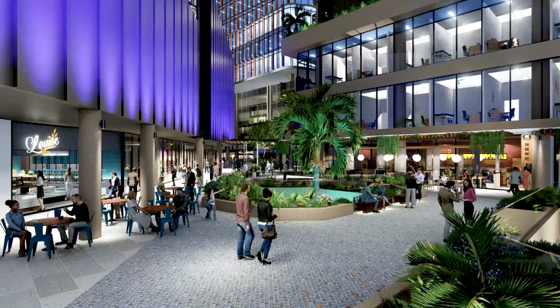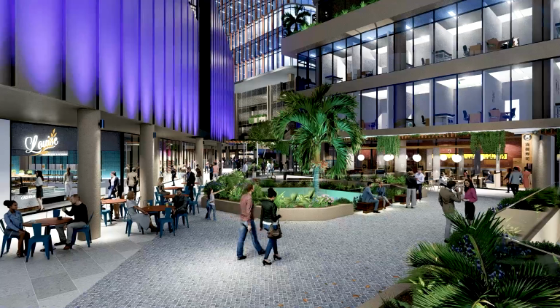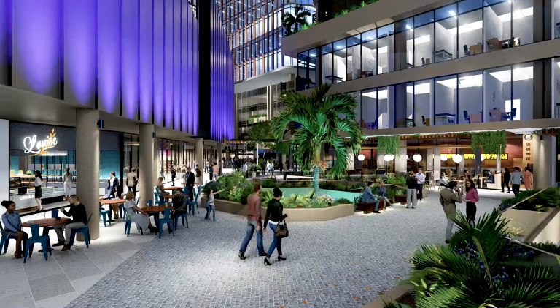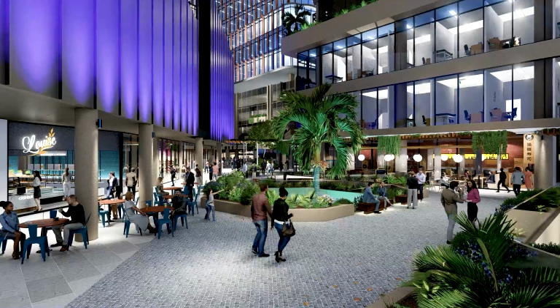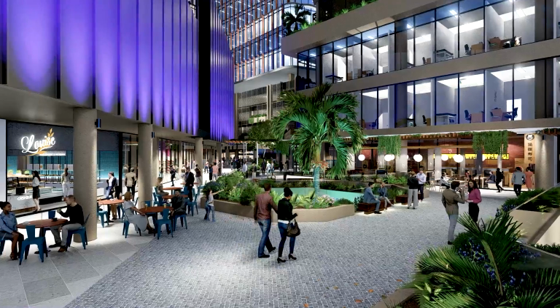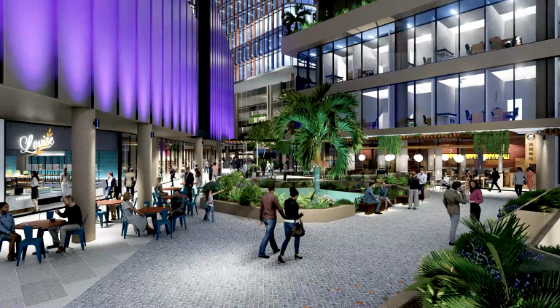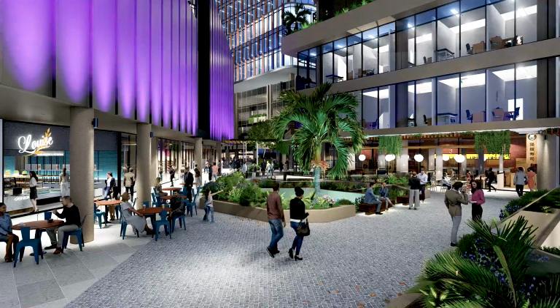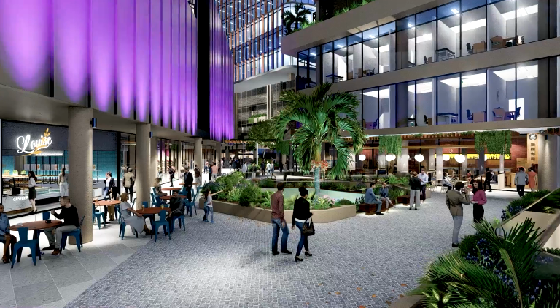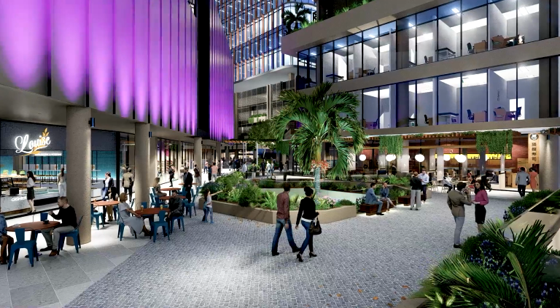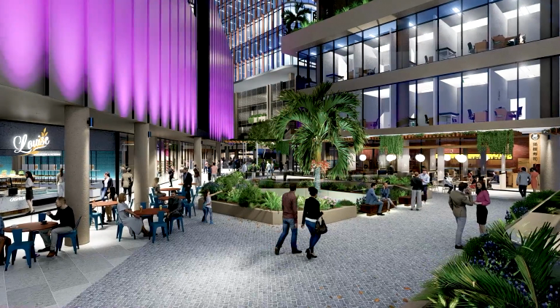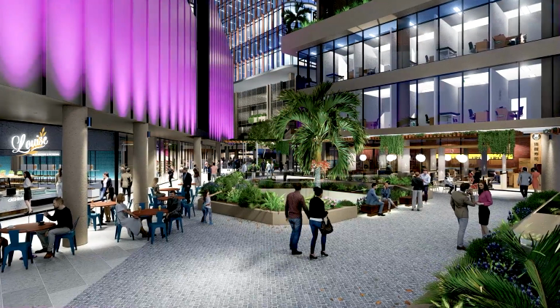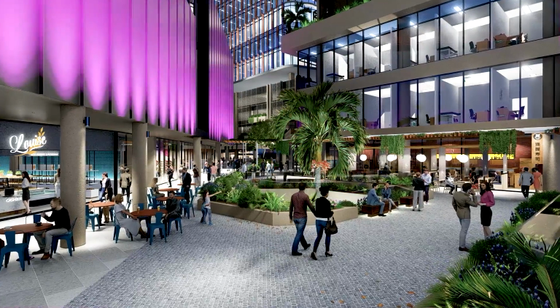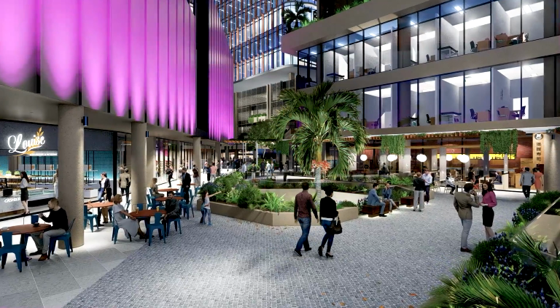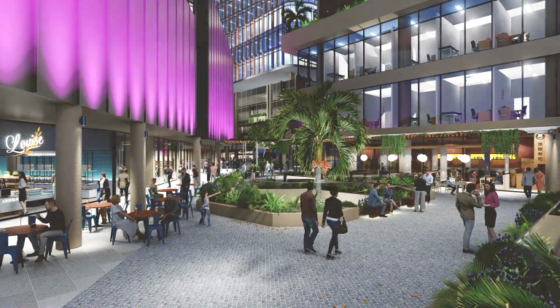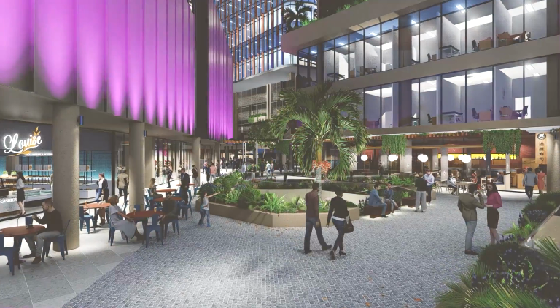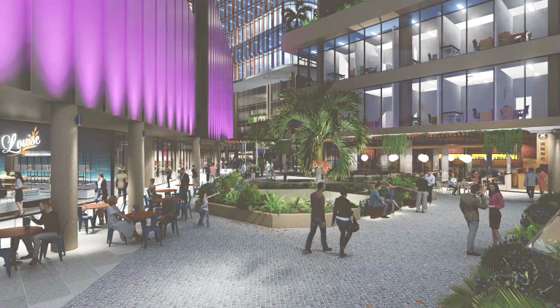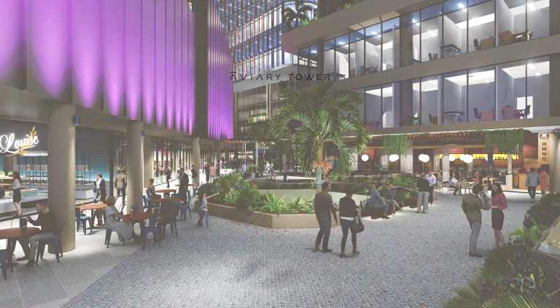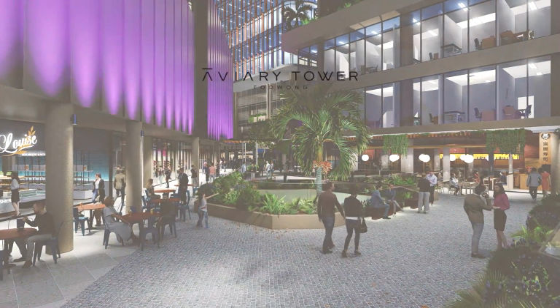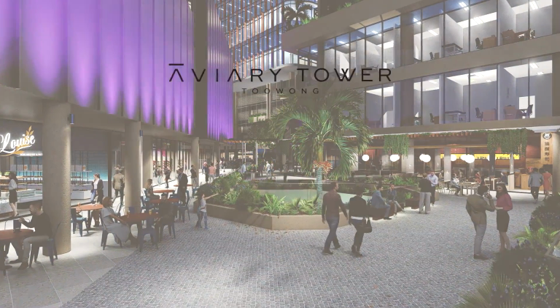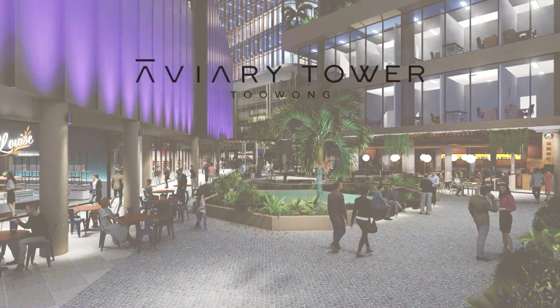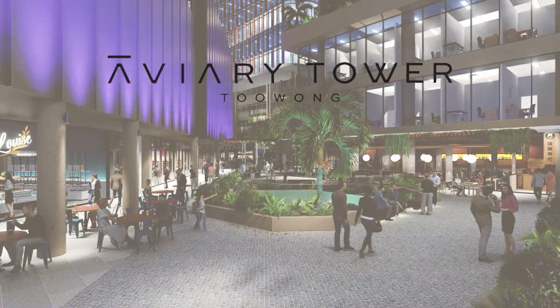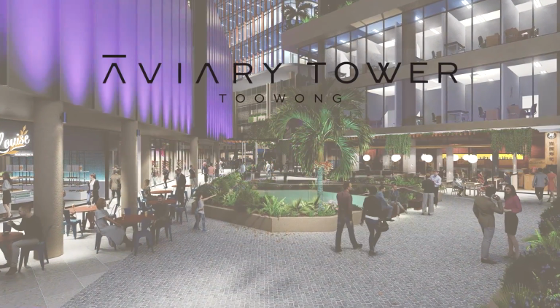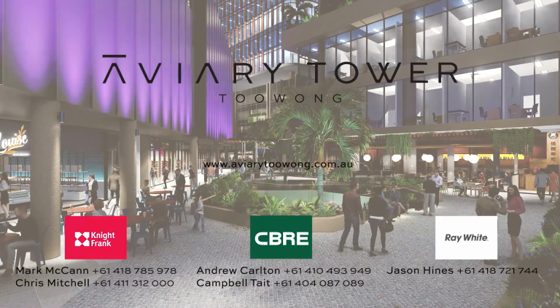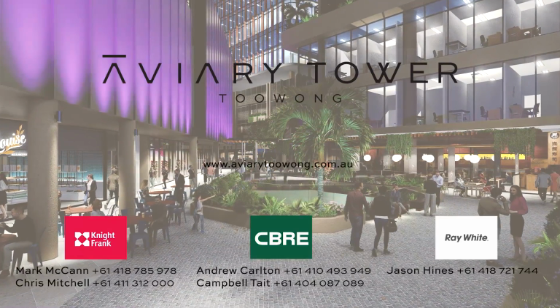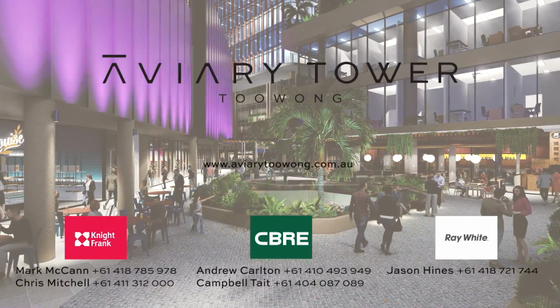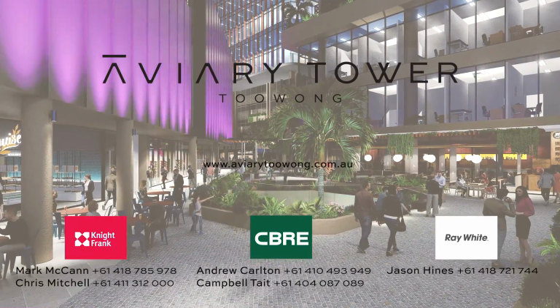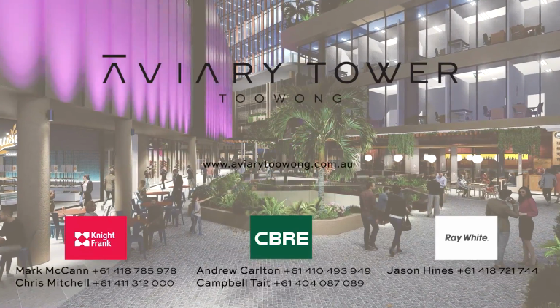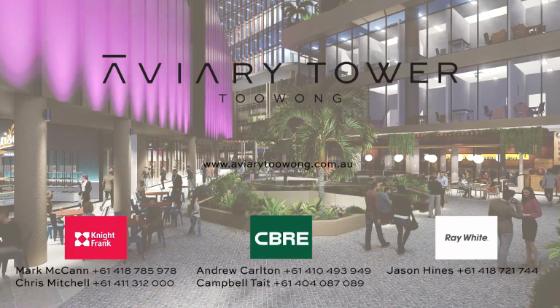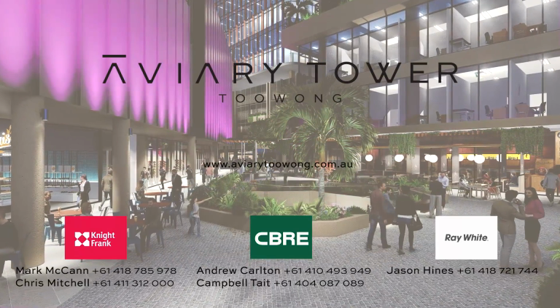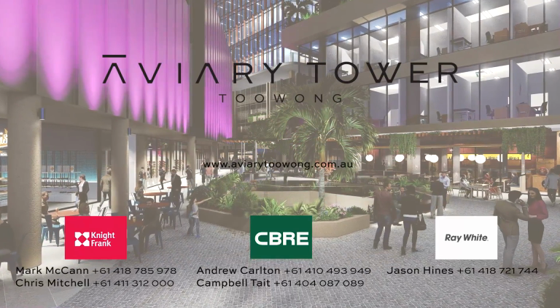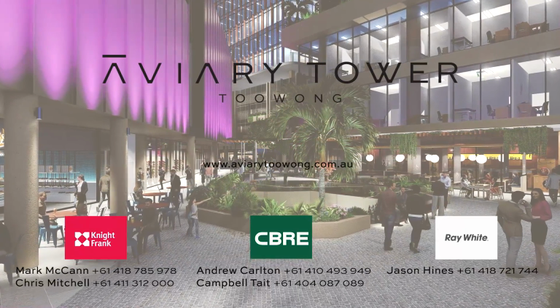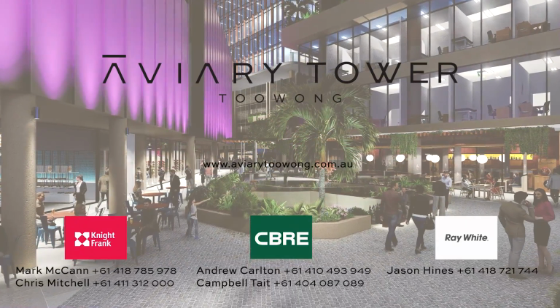If you can see your business being part of this new development located within Toowong, contact the agents for more information.